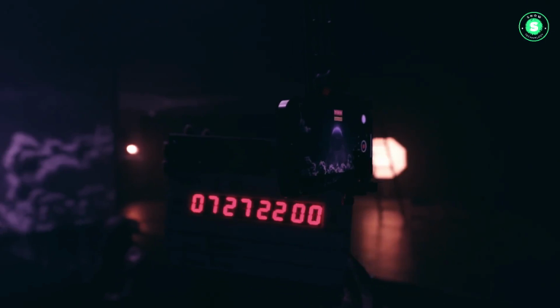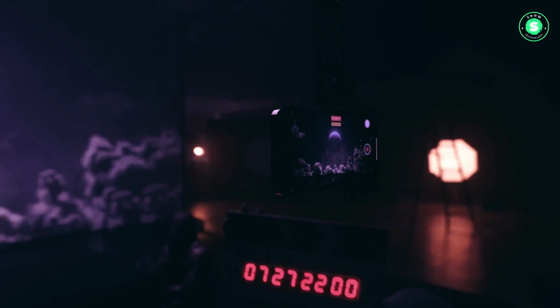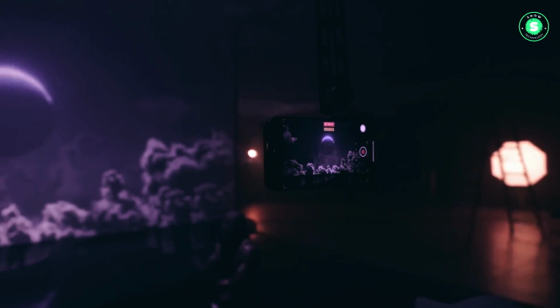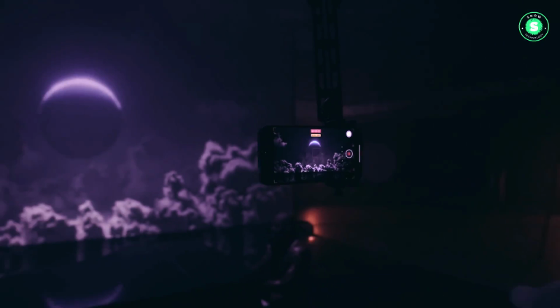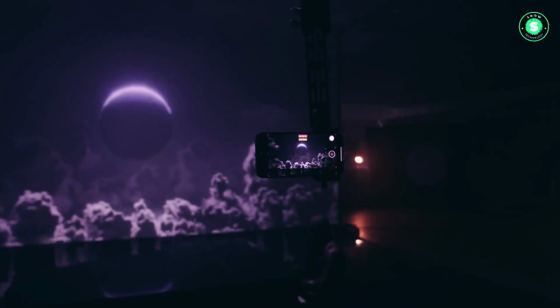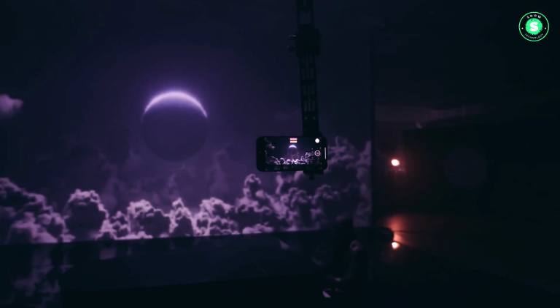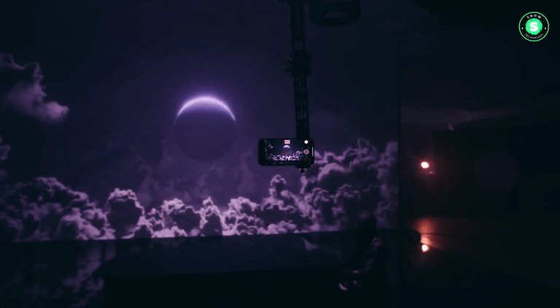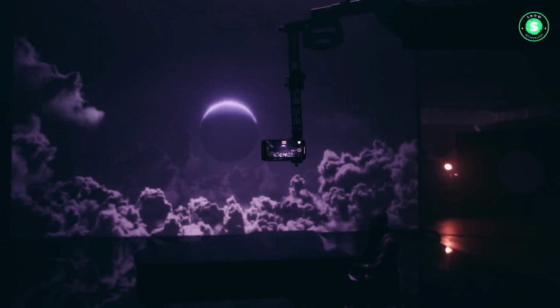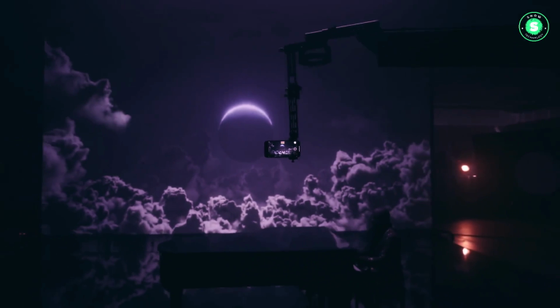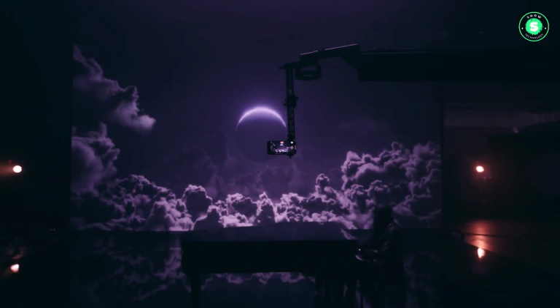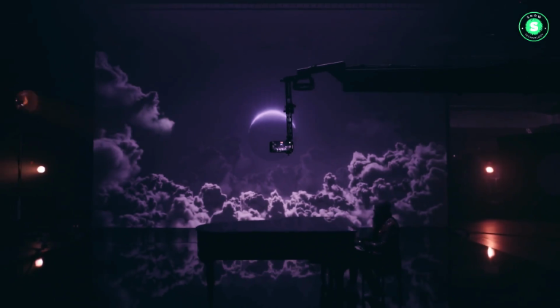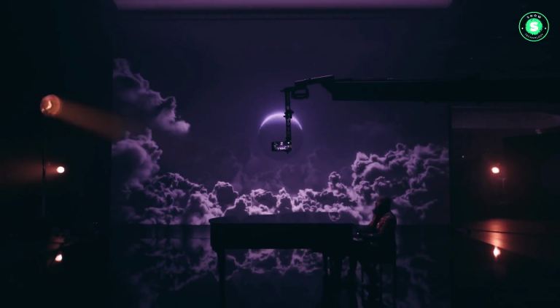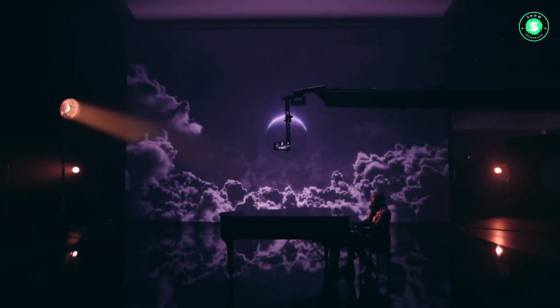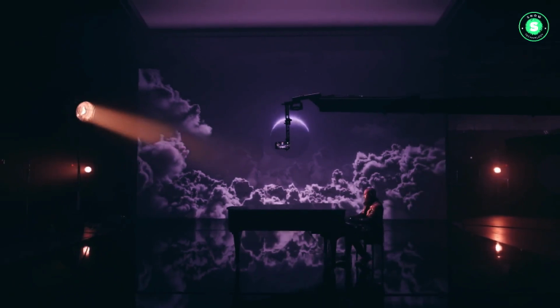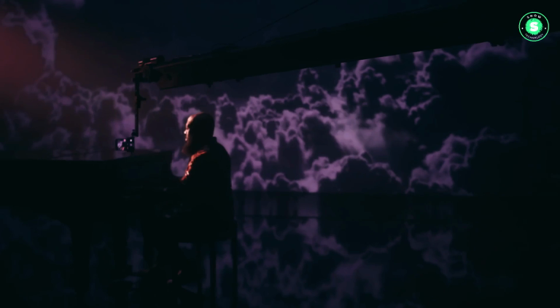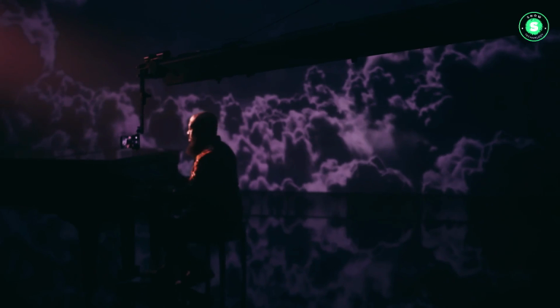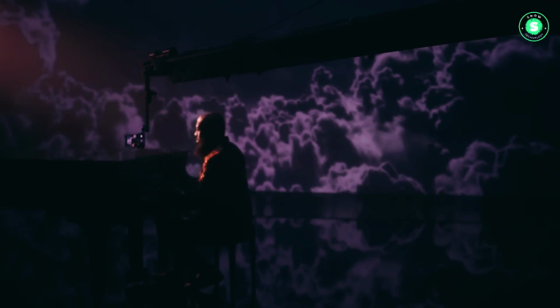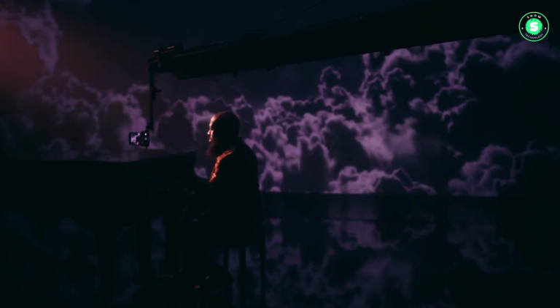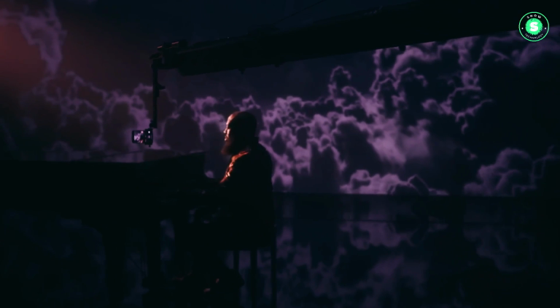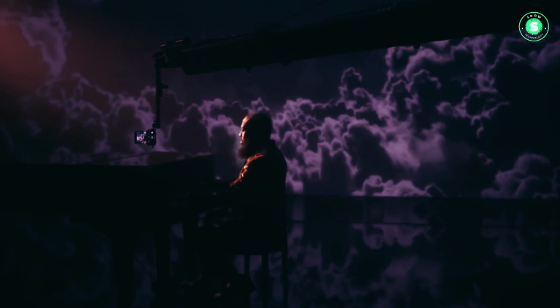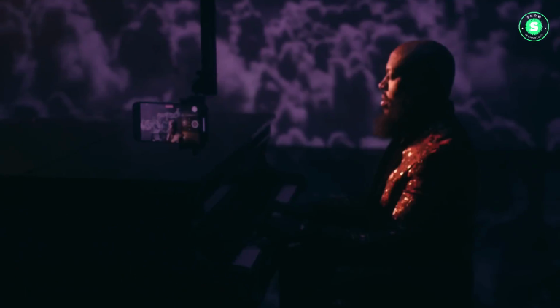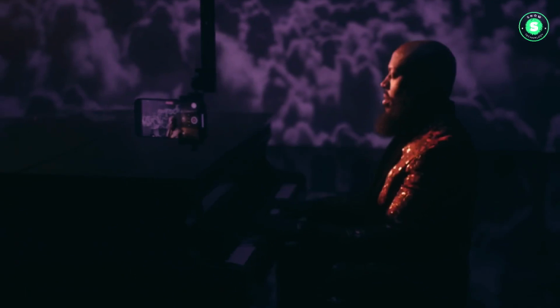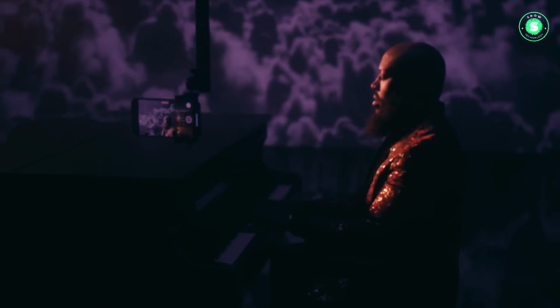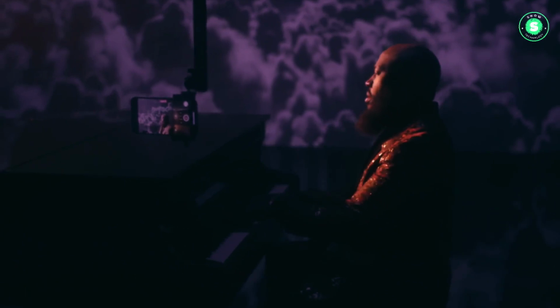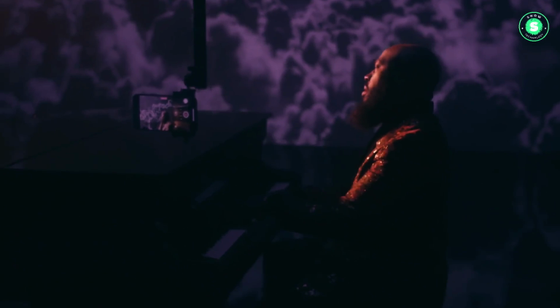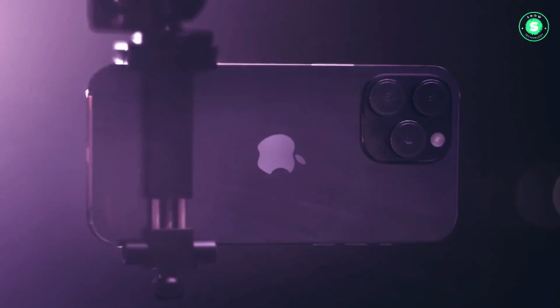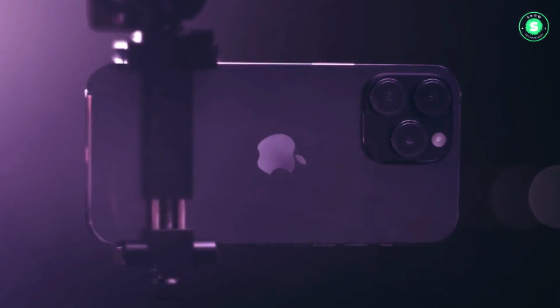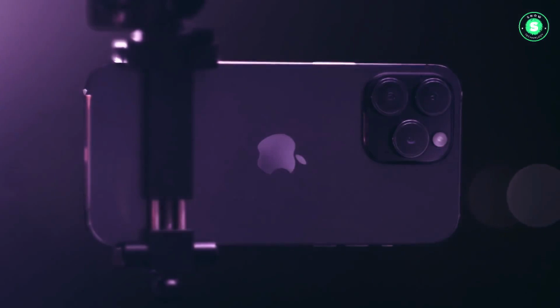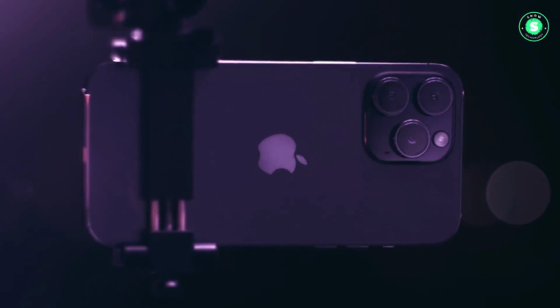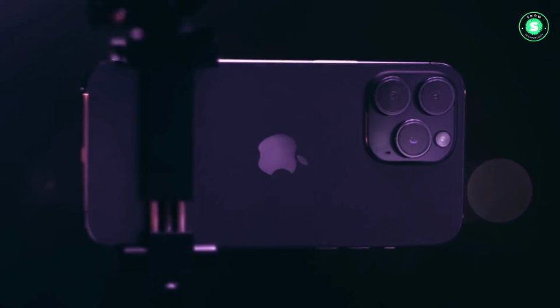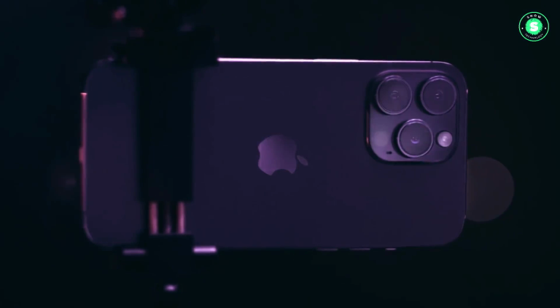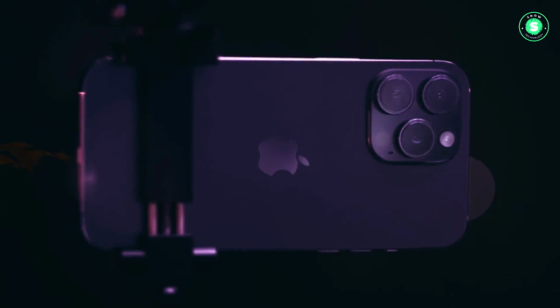More leaks are expected soon, but it's clear that the design changes for the upcoming iPhones could be significant.